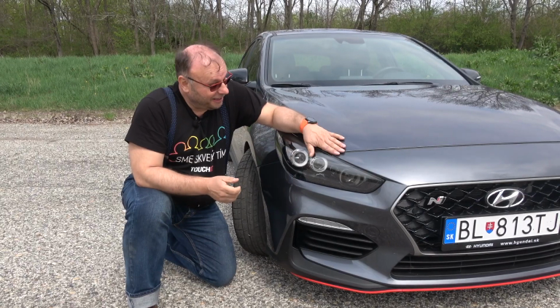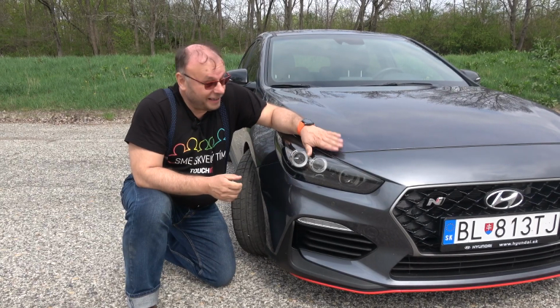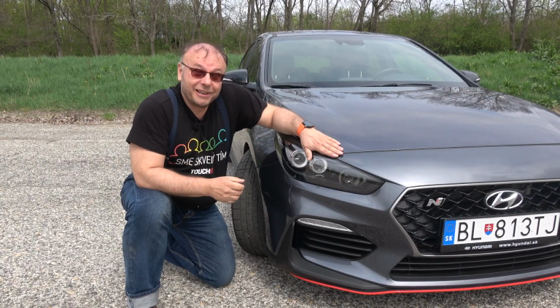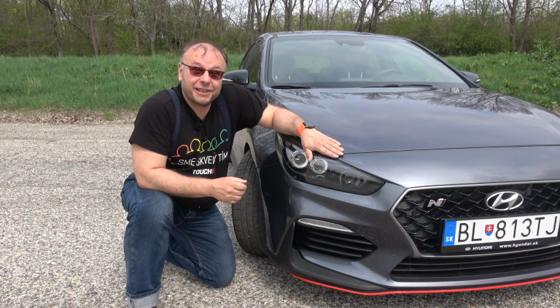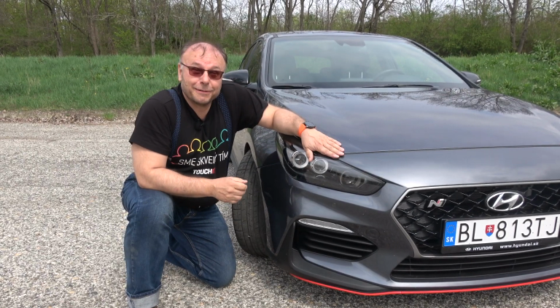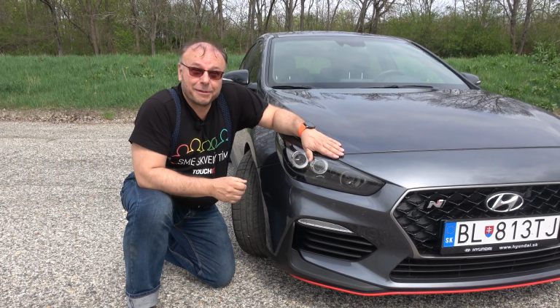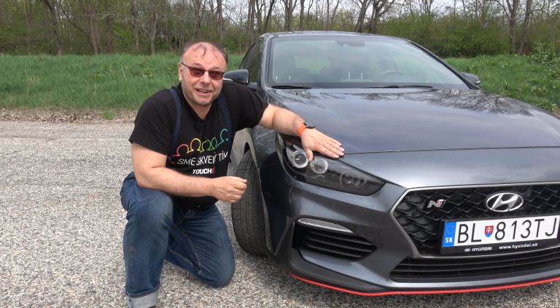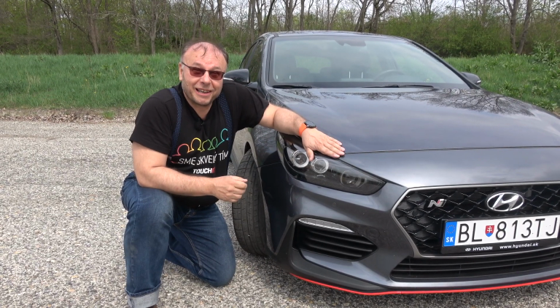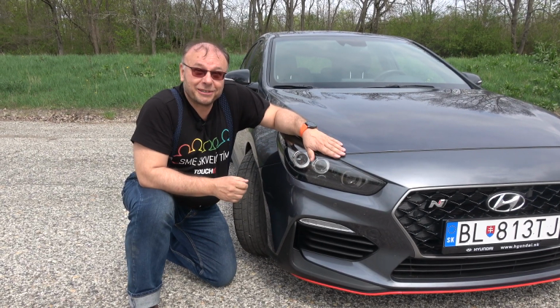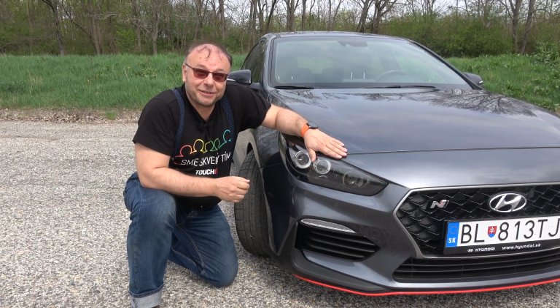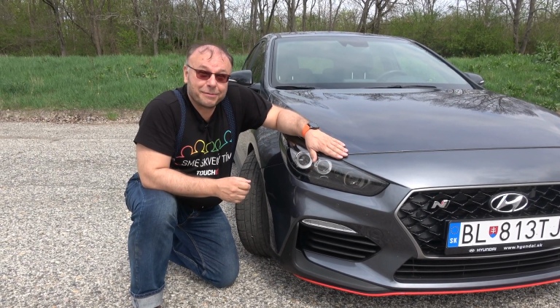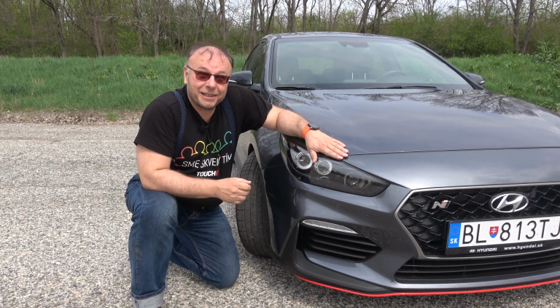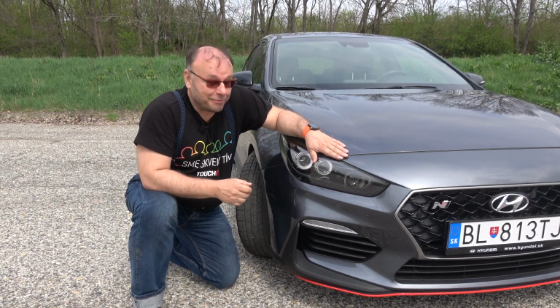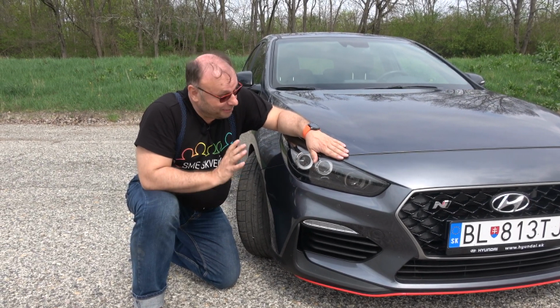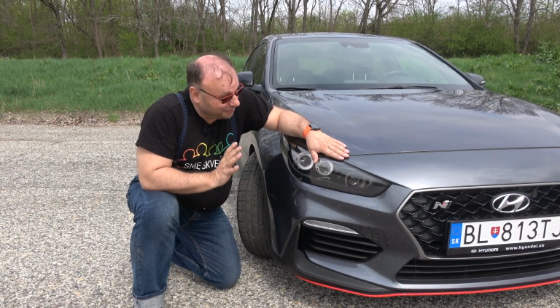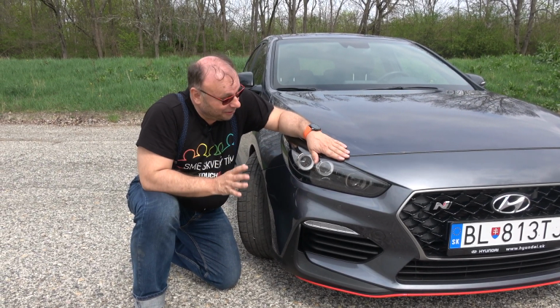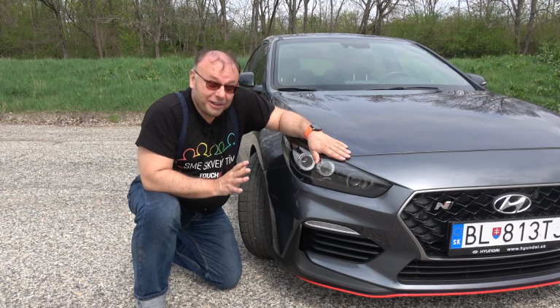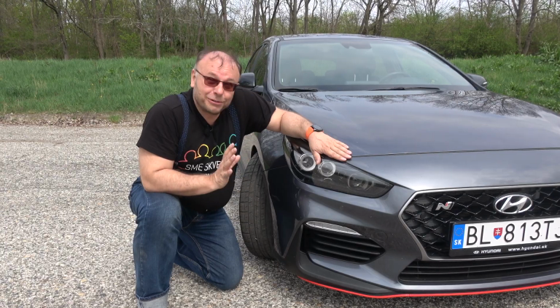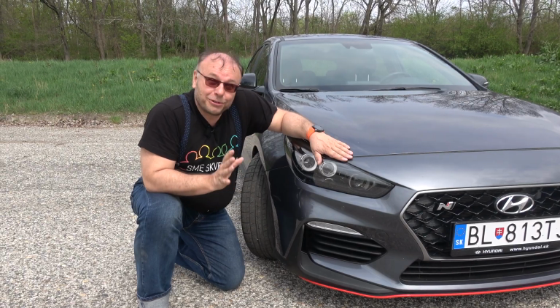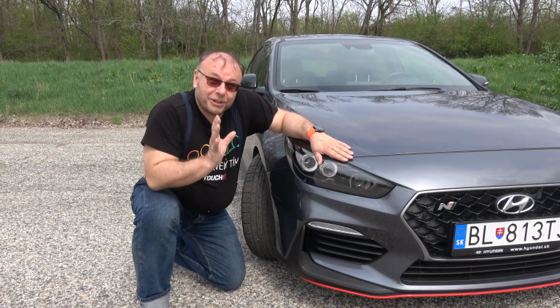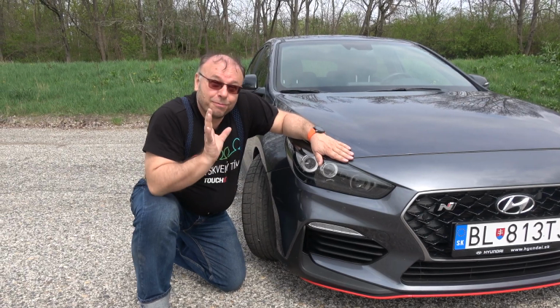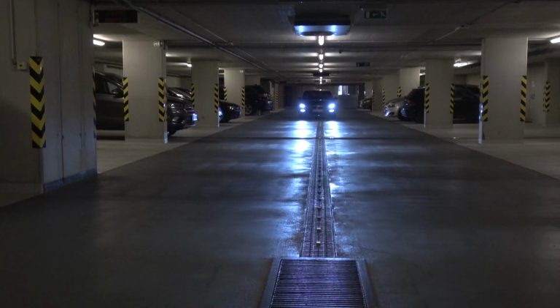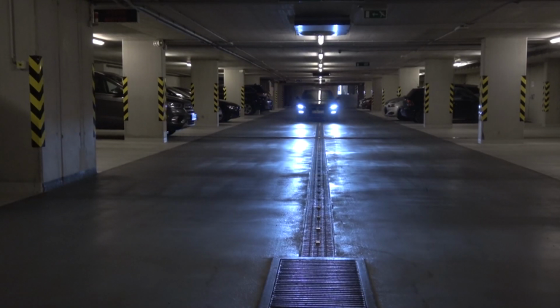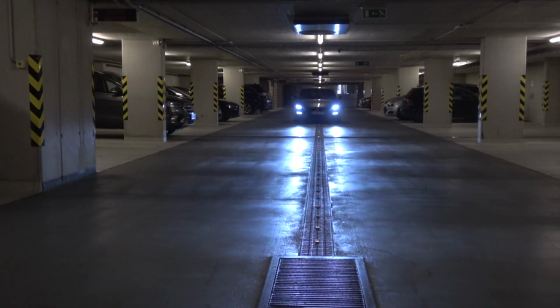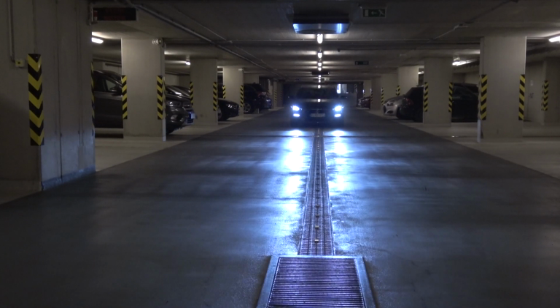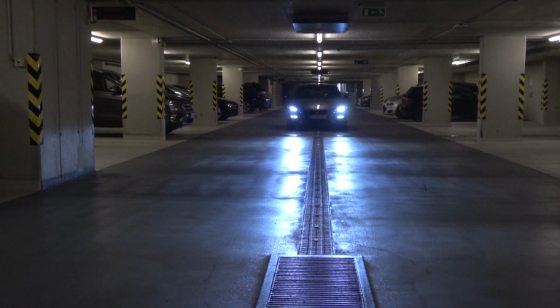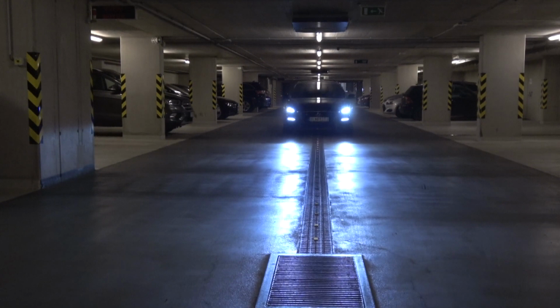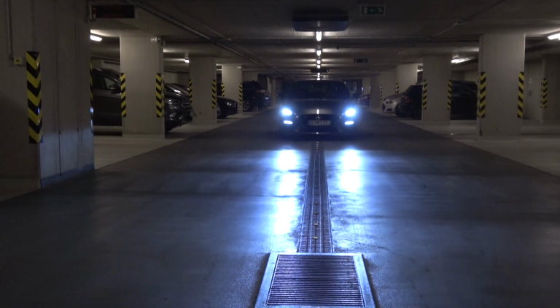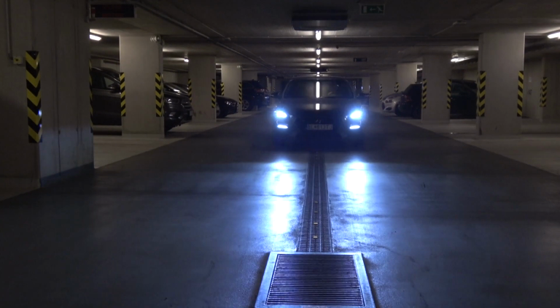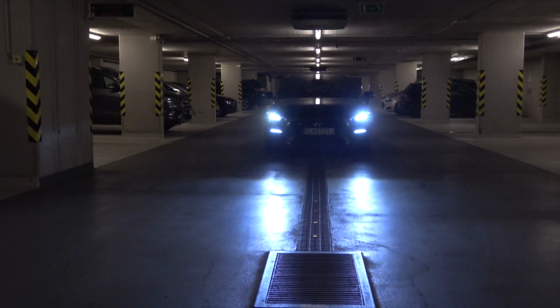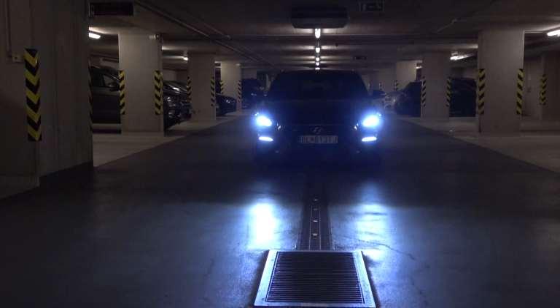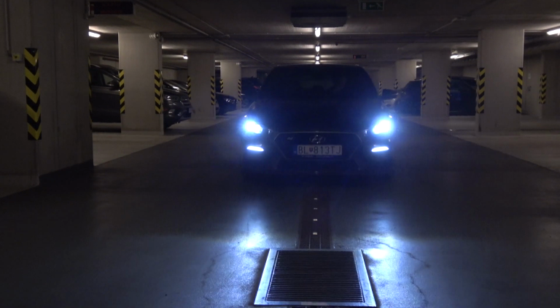S motorom je samozrejme spriahnuté všetko dookola – pohon, spojka – celý stabilizačný systém, to všetko spolu hrá na to, aby toto auto dosiahlo maximálne výkony. Enco je samozrejme rally auto, ale to nebráni tomu, aby malo skutočnú pohodlnú výbavu, aby ste mohli pohodlne jazdiť.